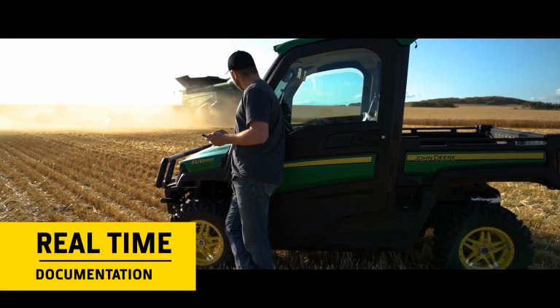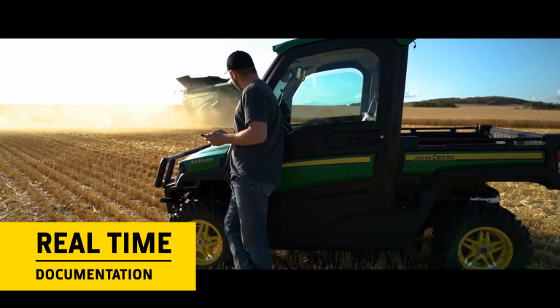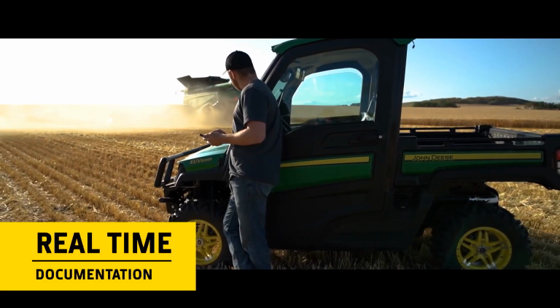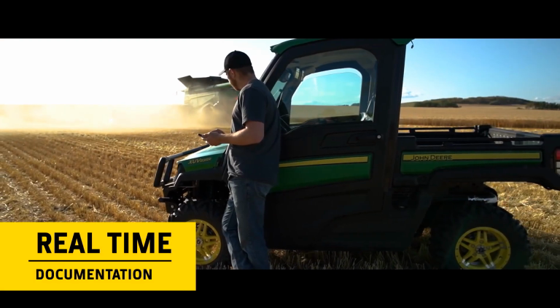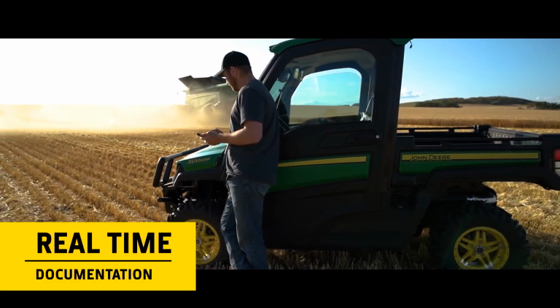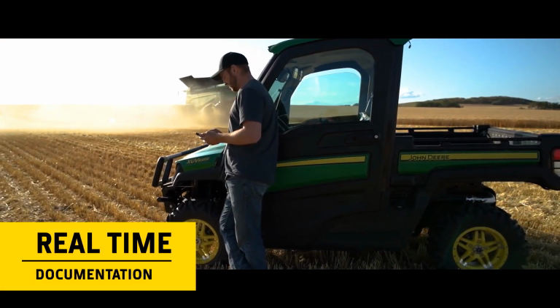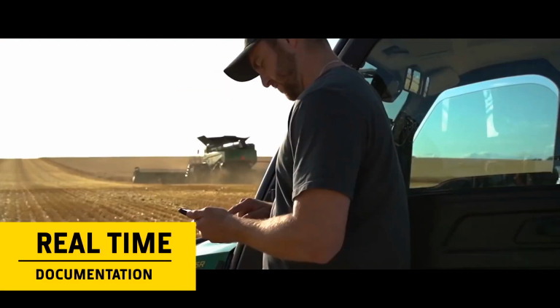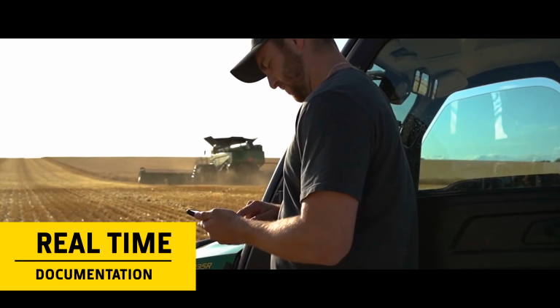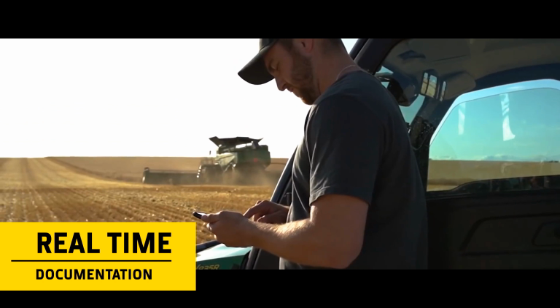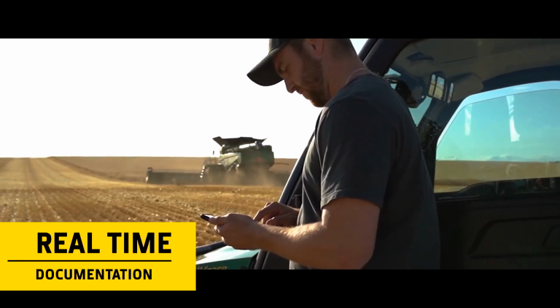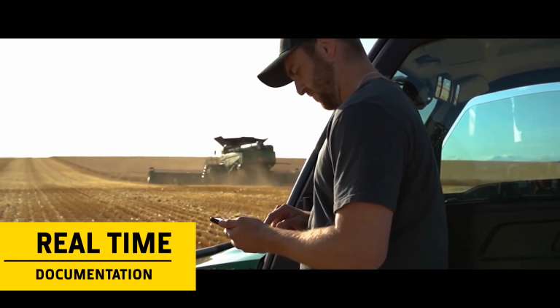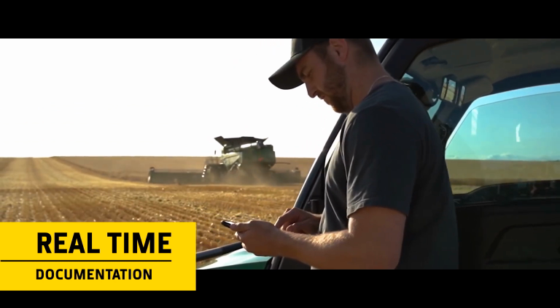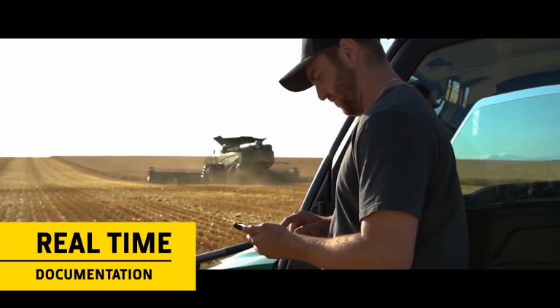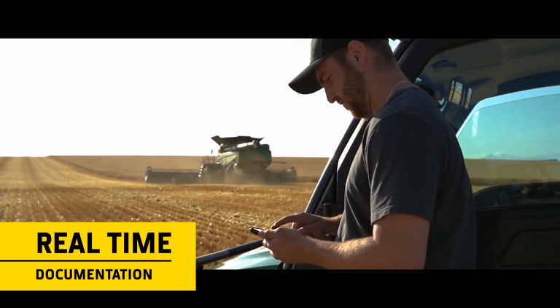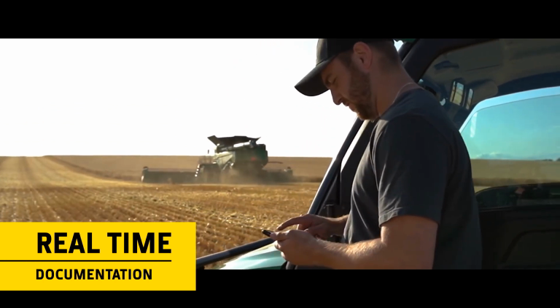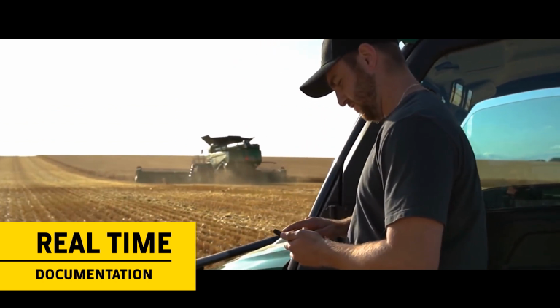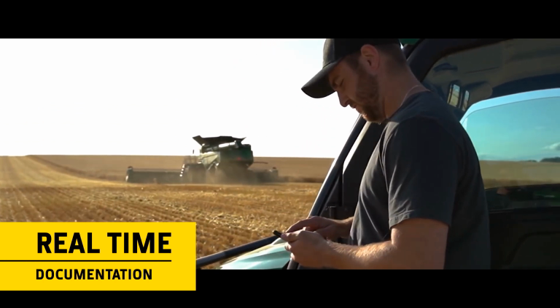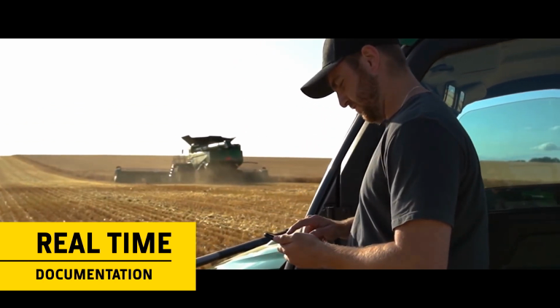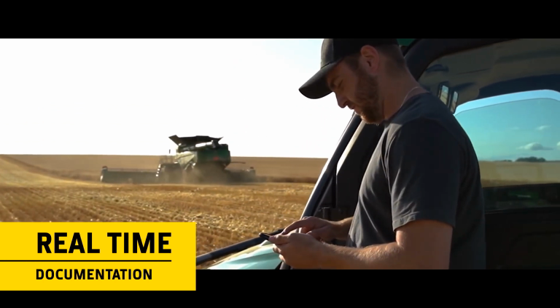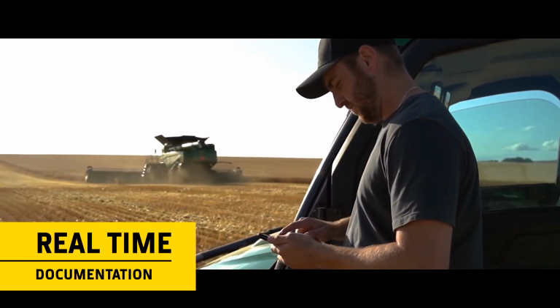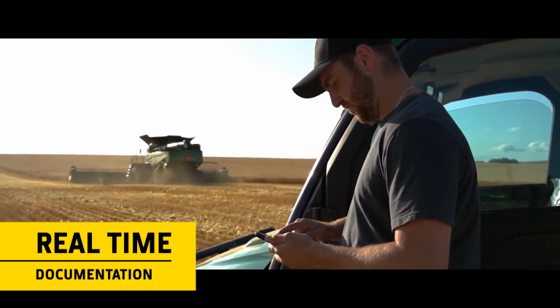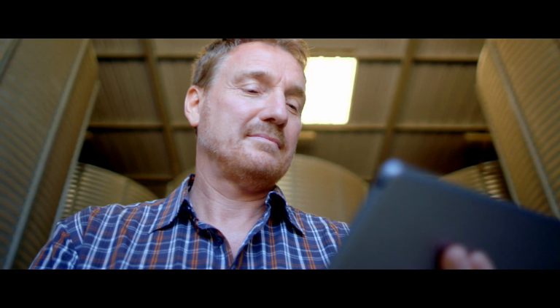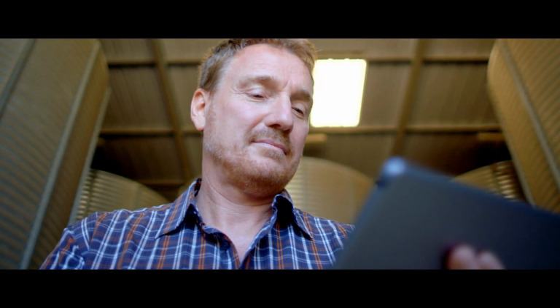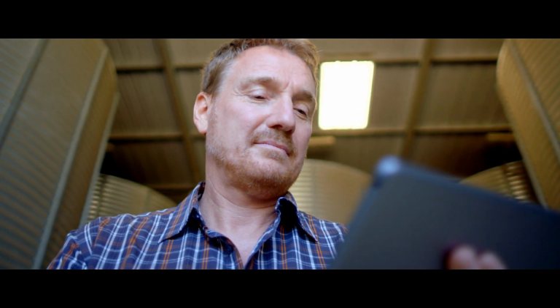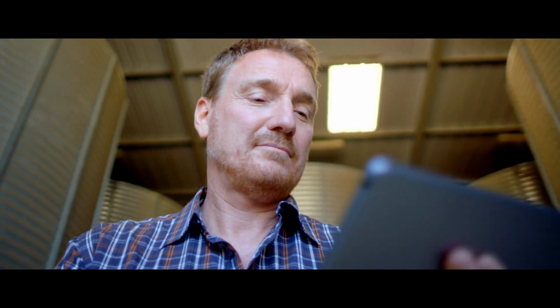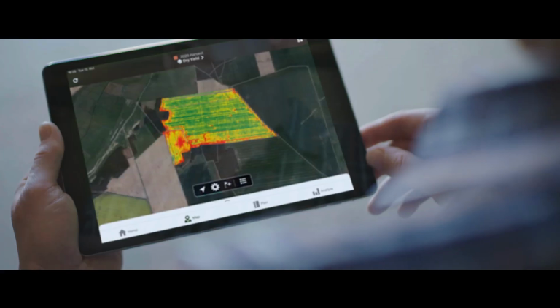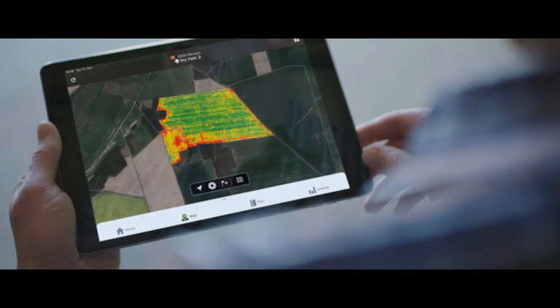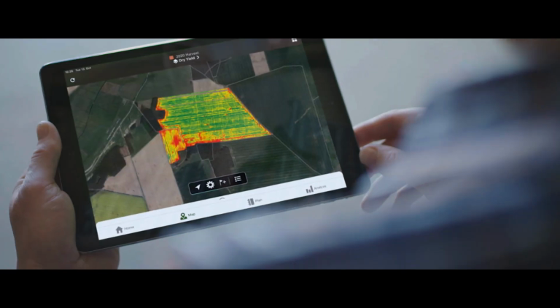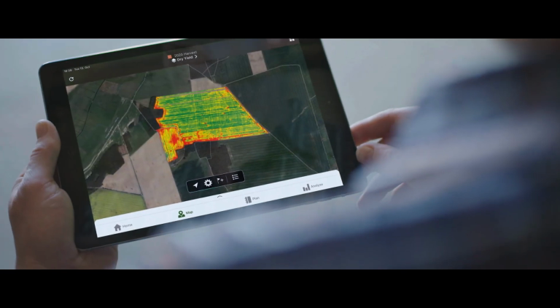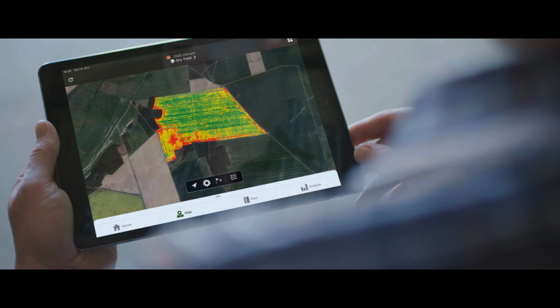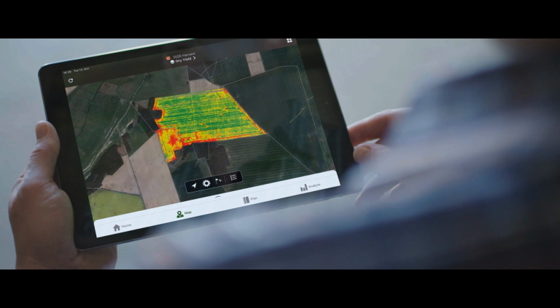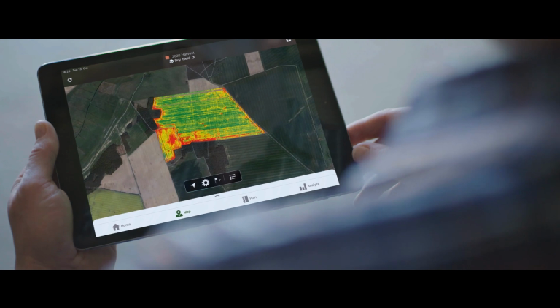Once the X9 has finished harvesting, the field documentation is also immediately available to send directly to customers.